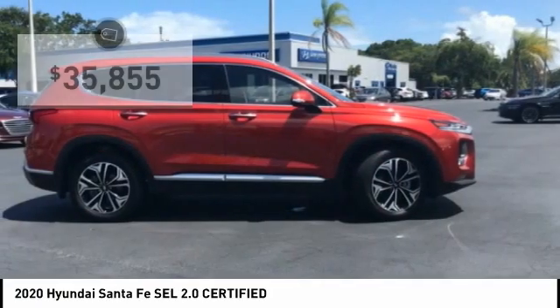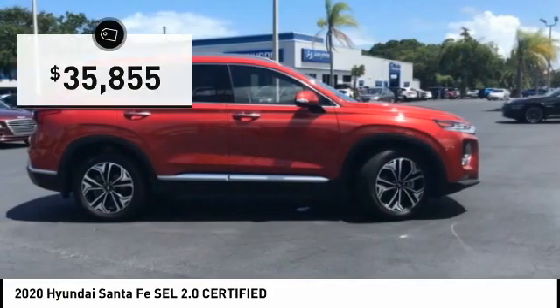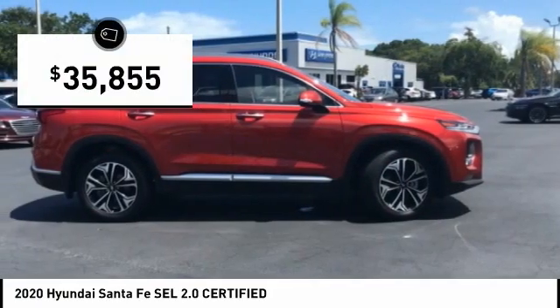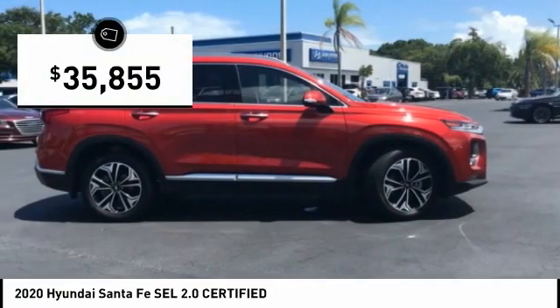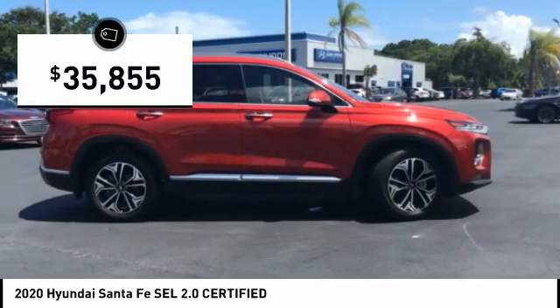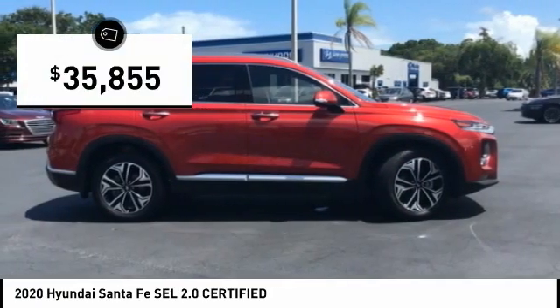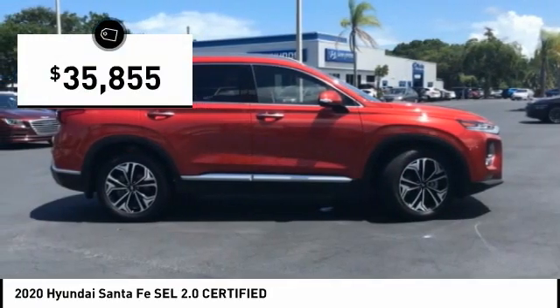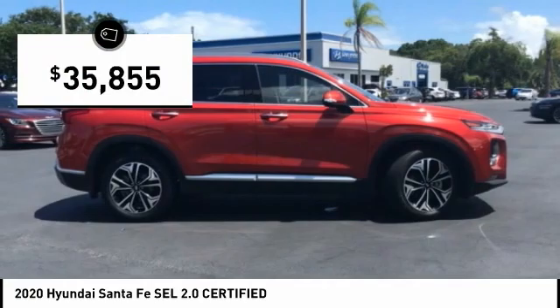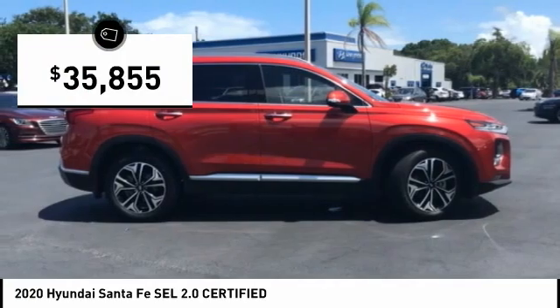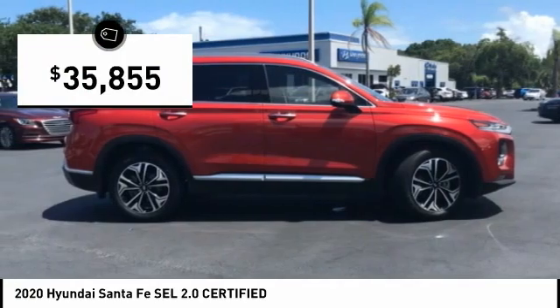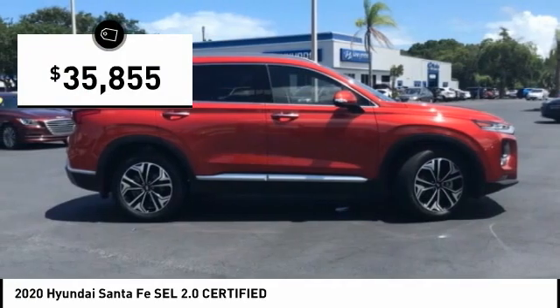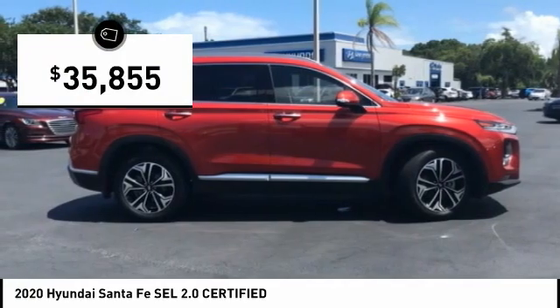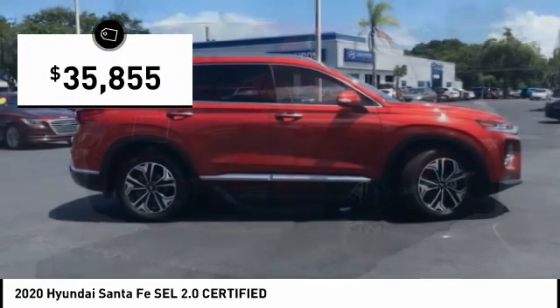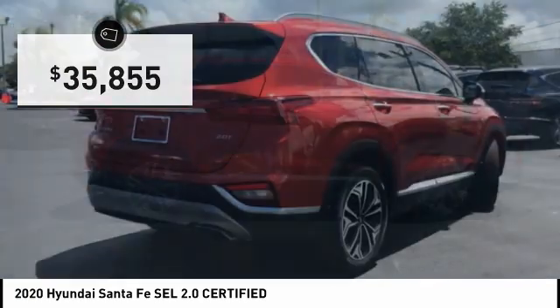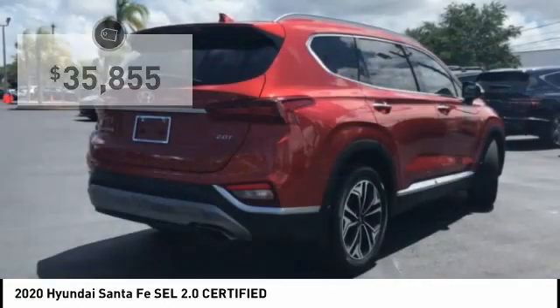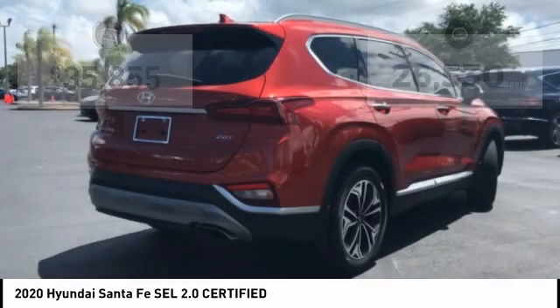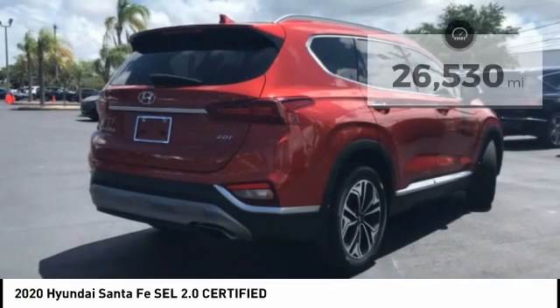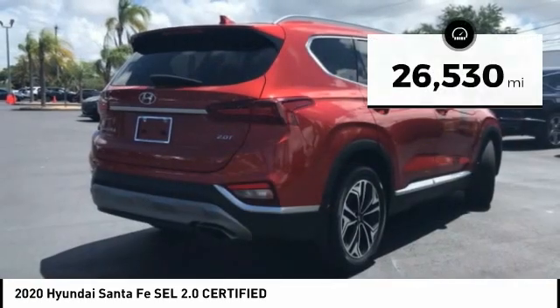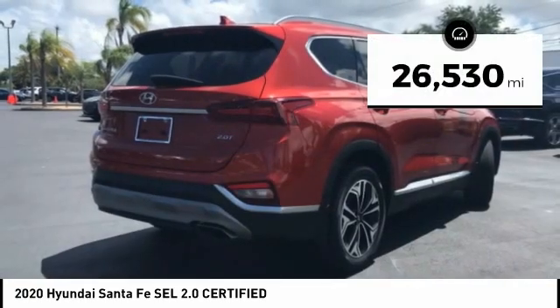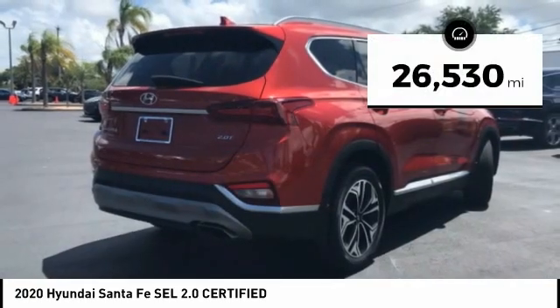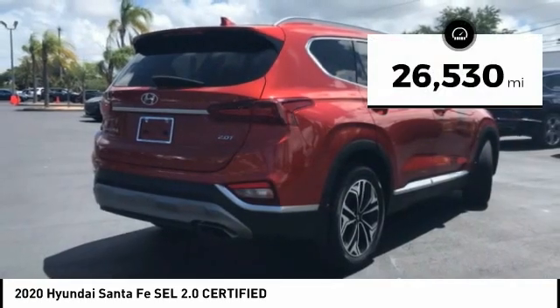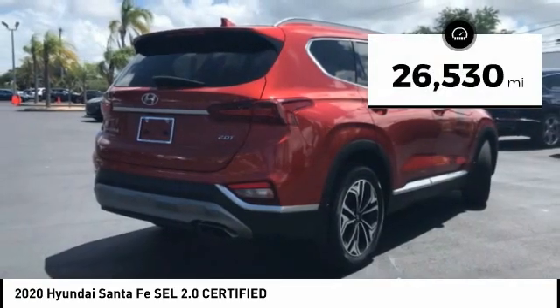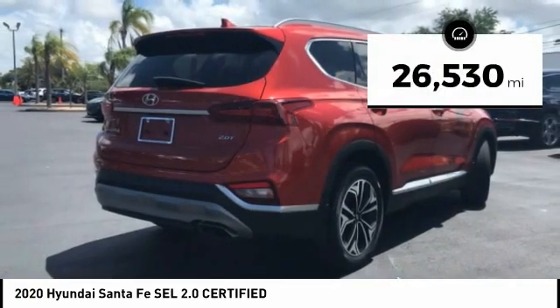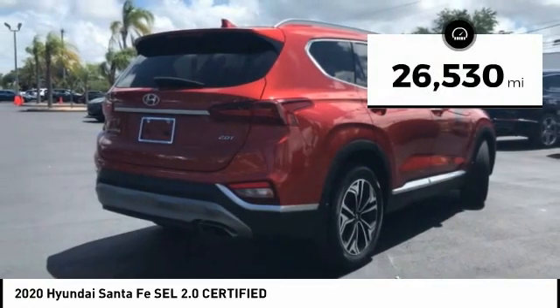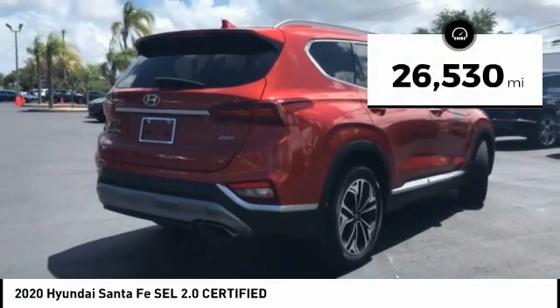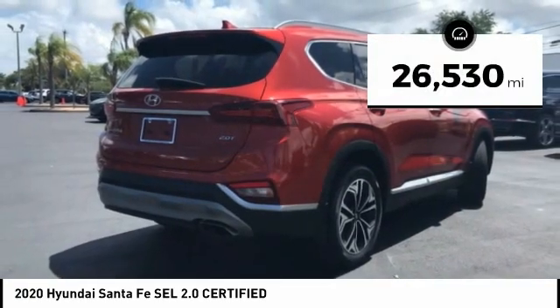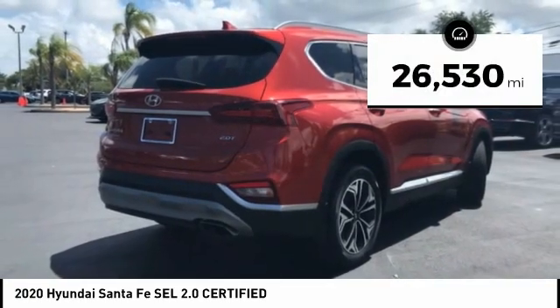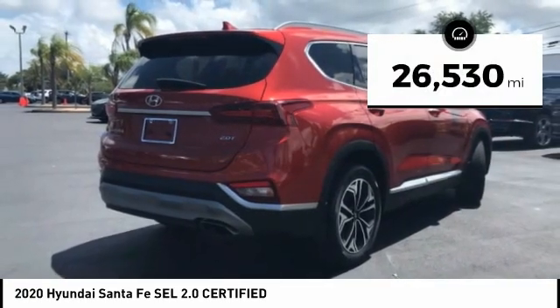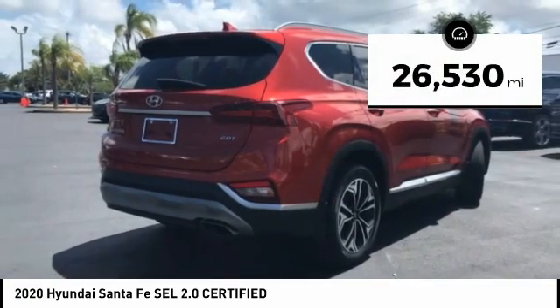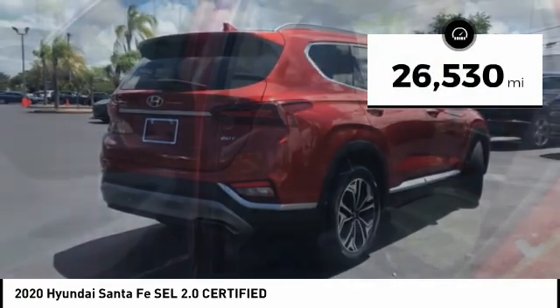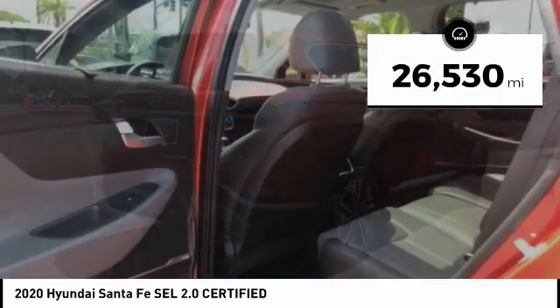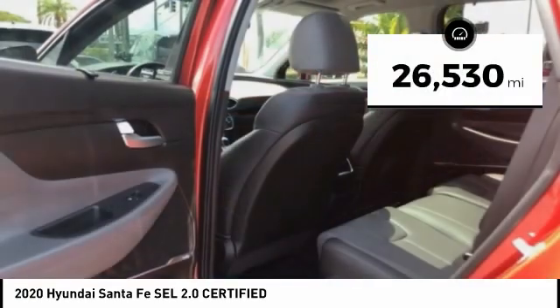And is priced below $40,000. This vehicle has less than 30,000 miles.